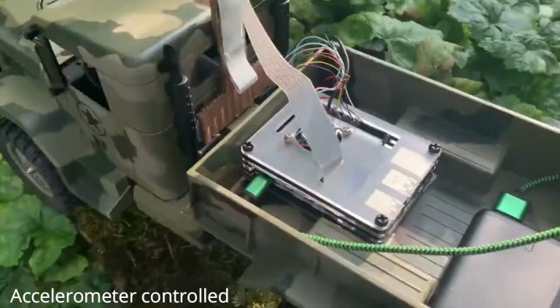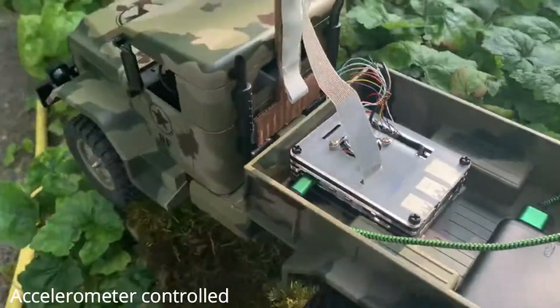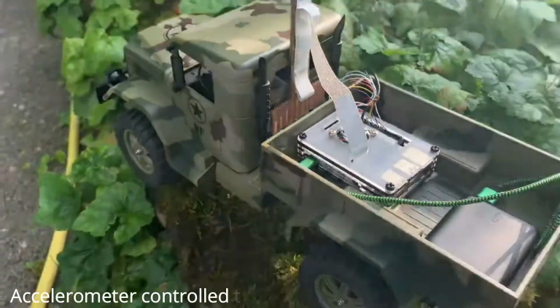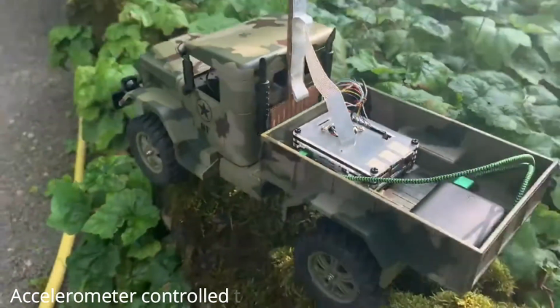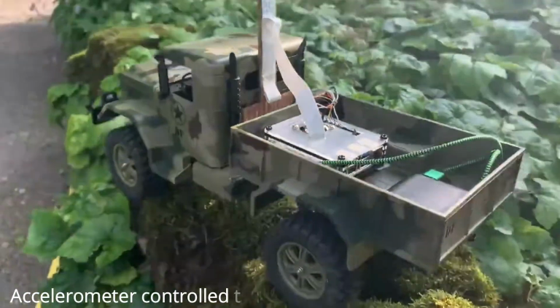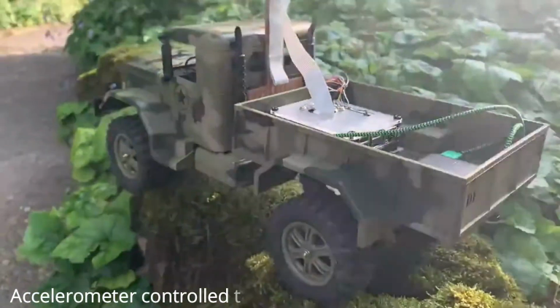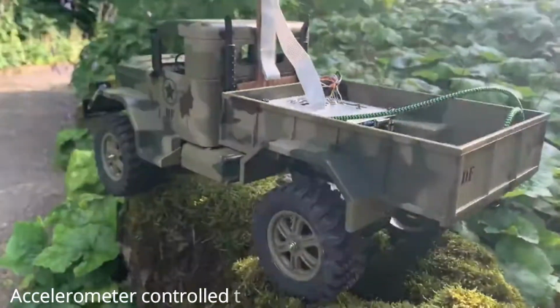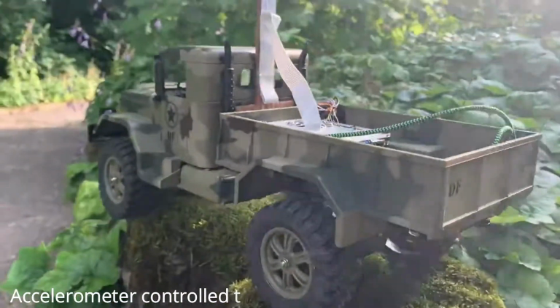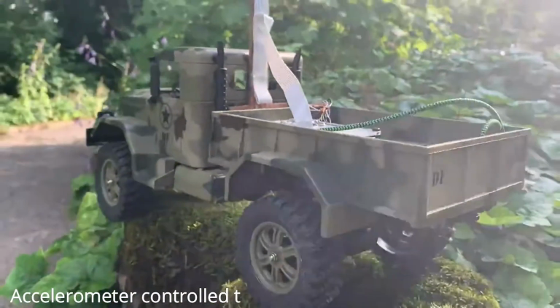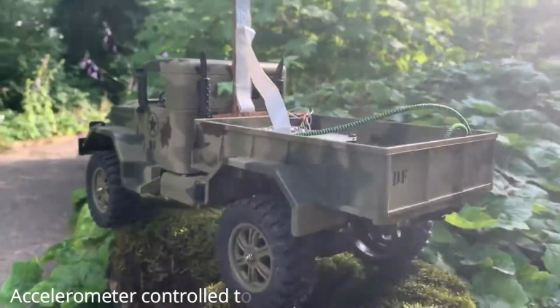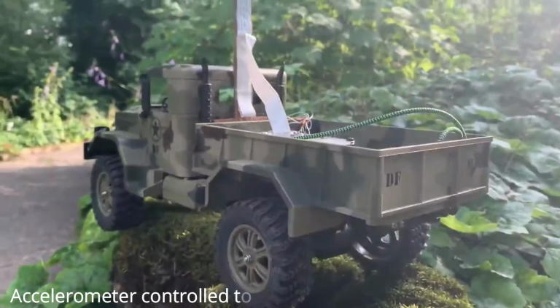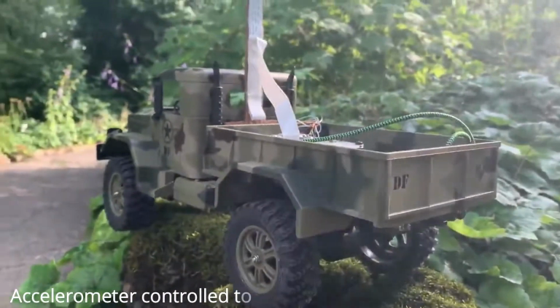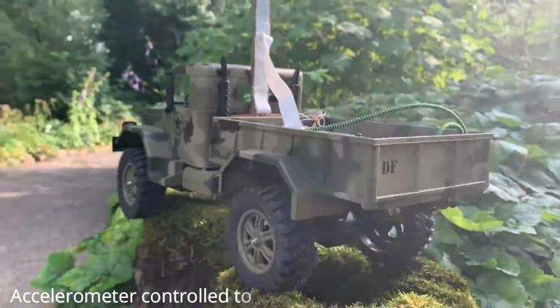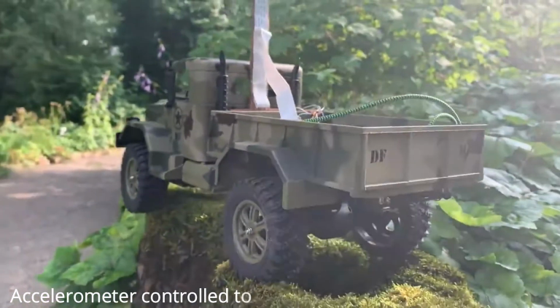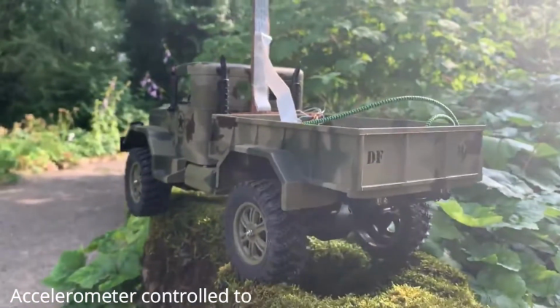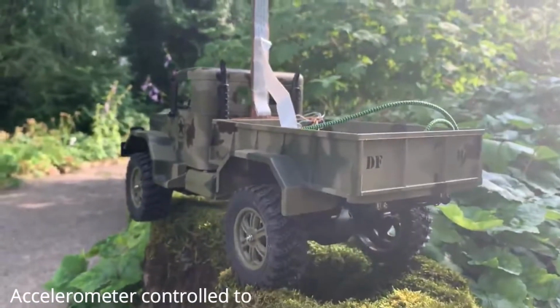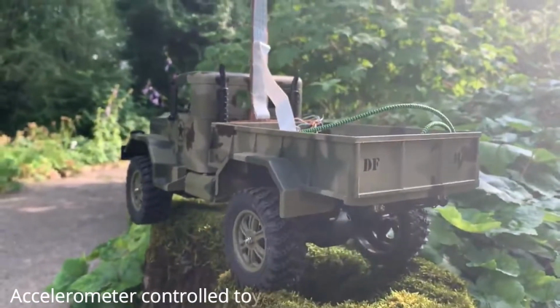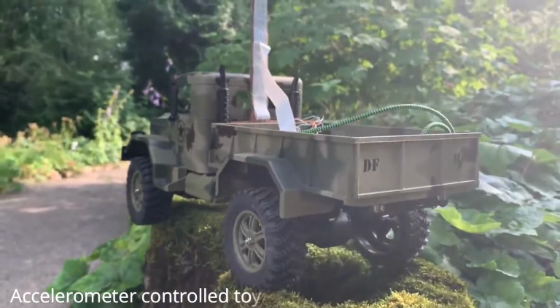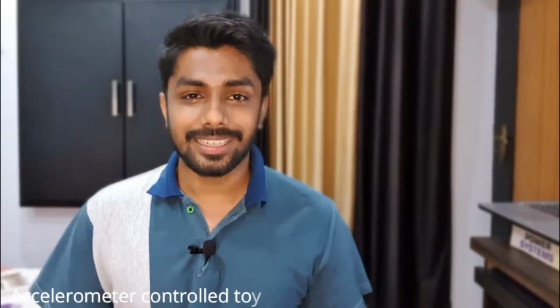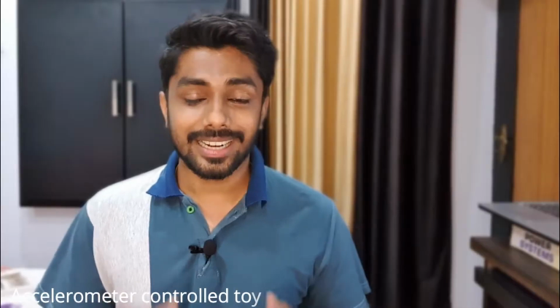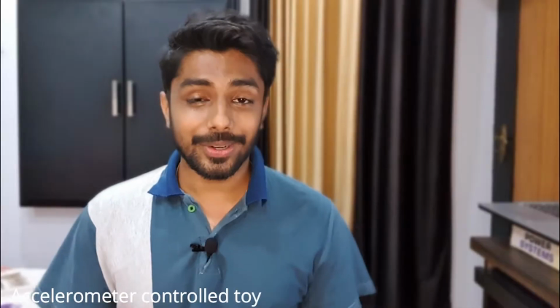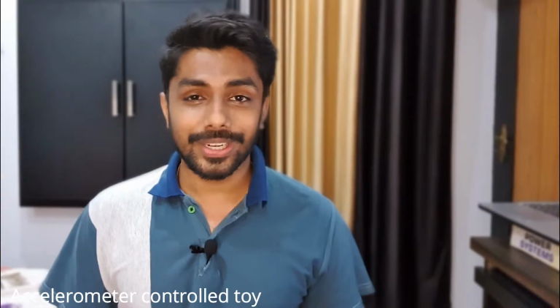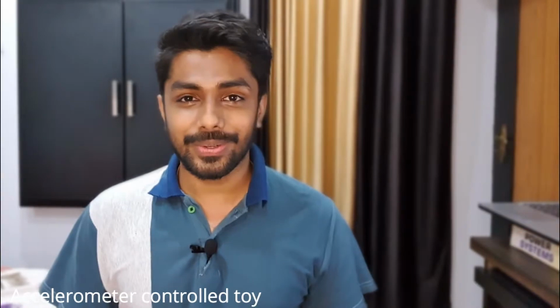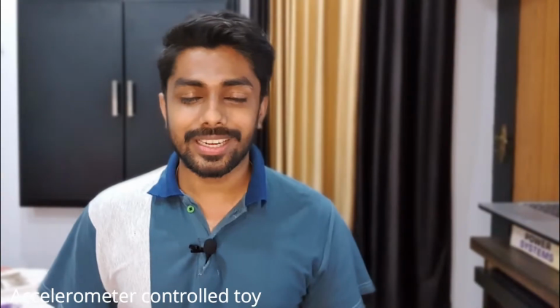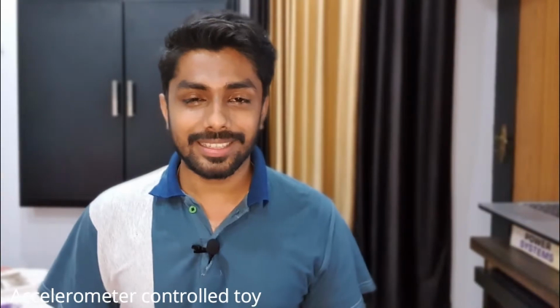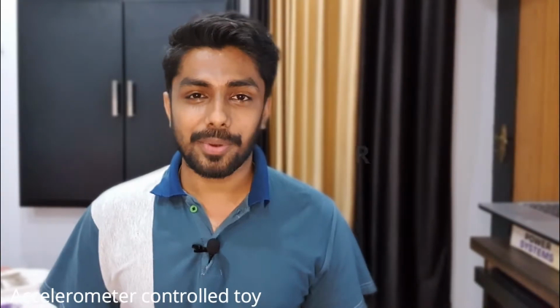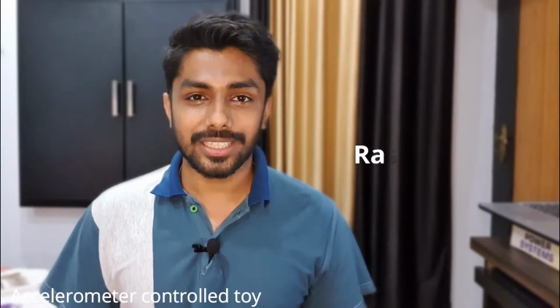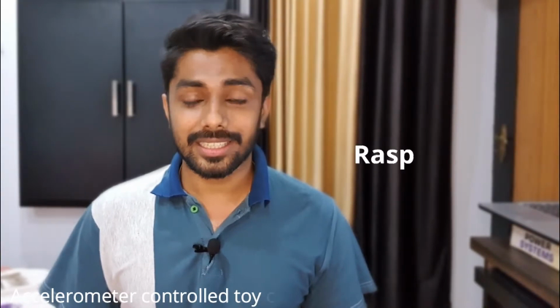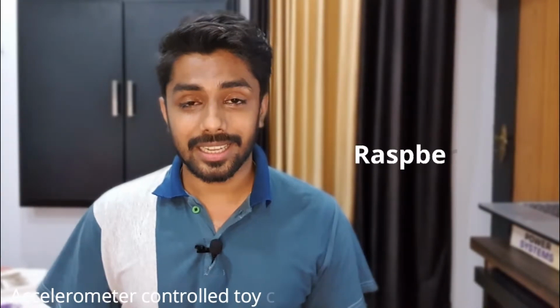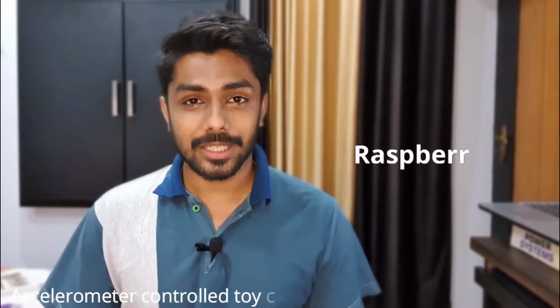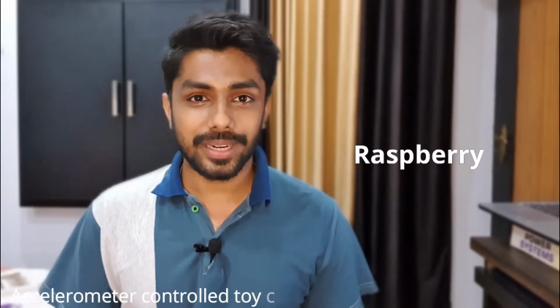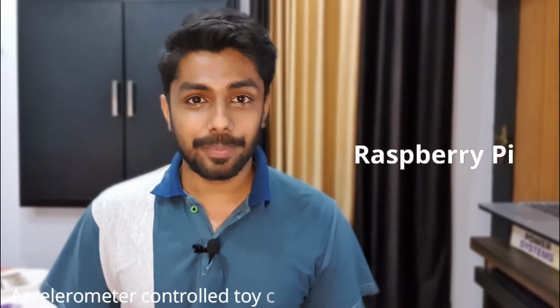The car is controlled using the accelerometer of a mobile phone. The controller used in this project is Raspberry Pi.